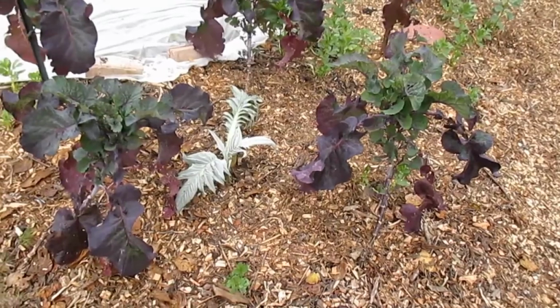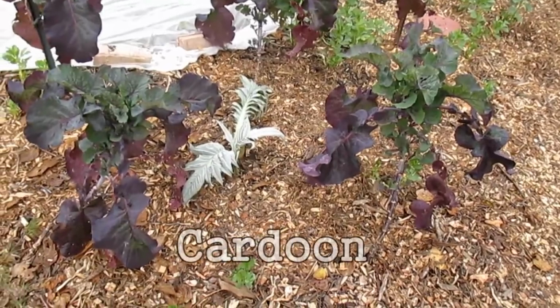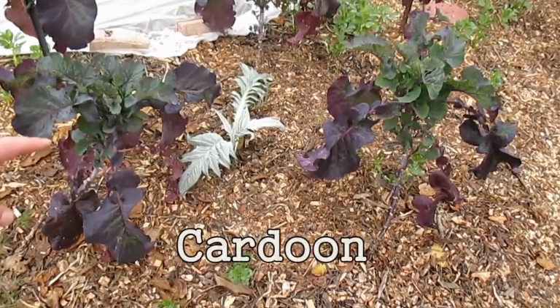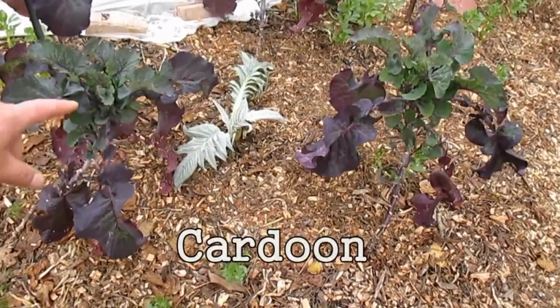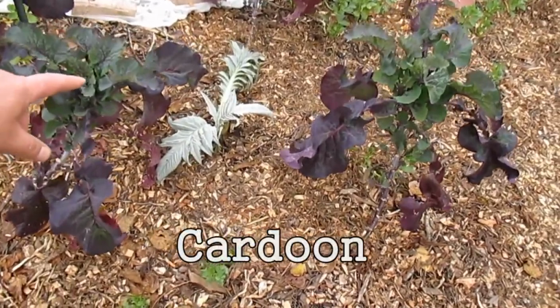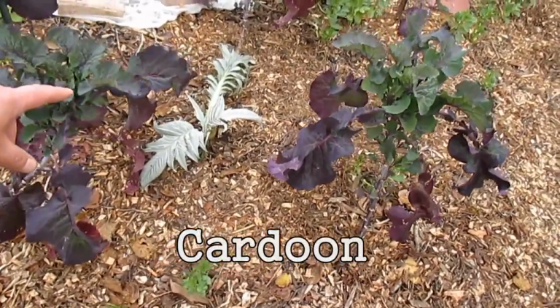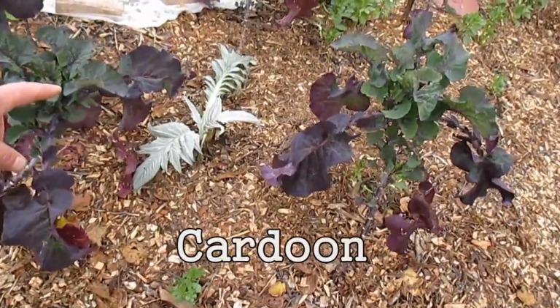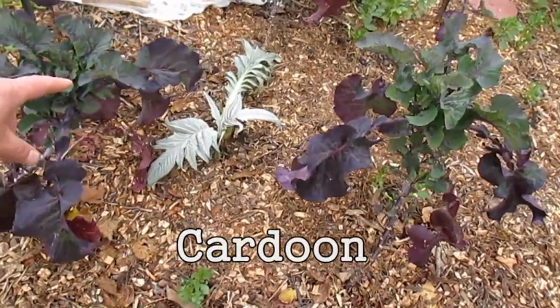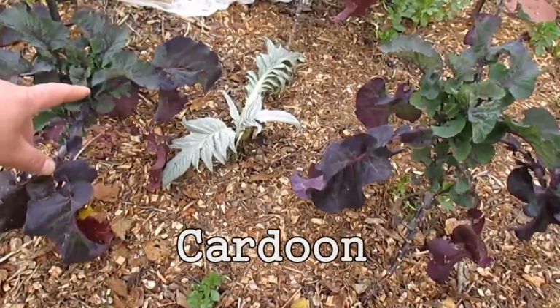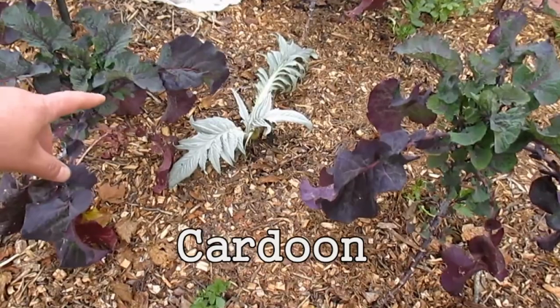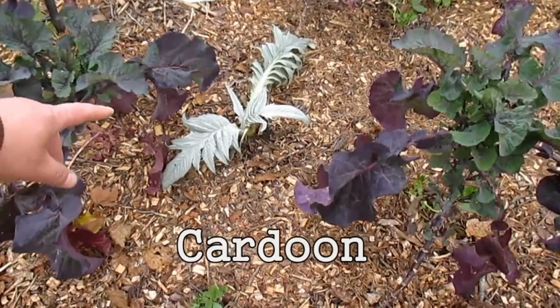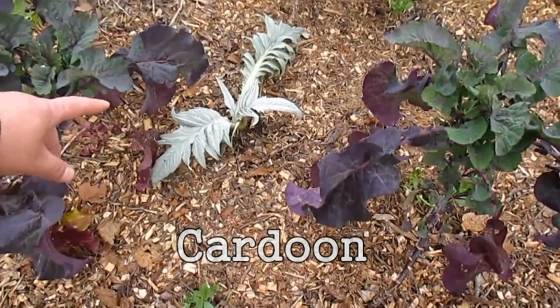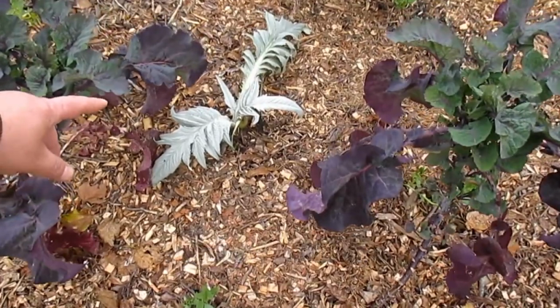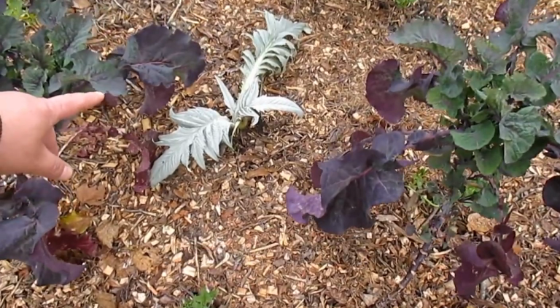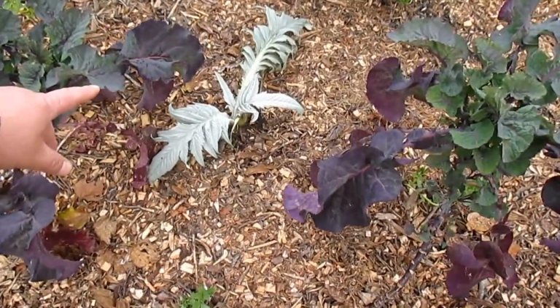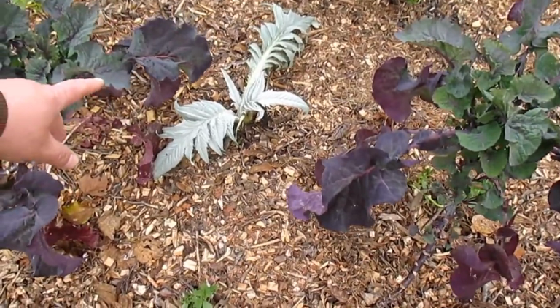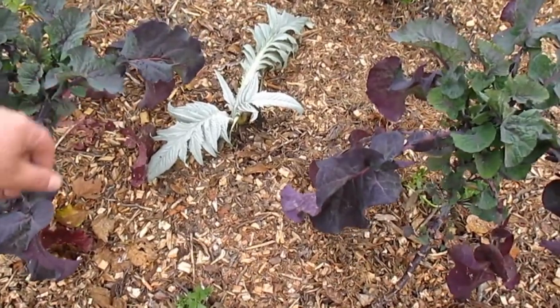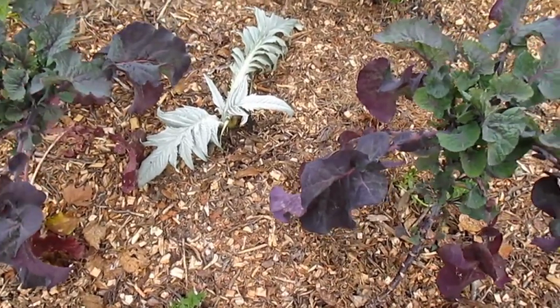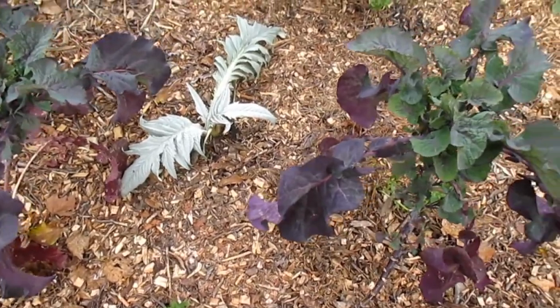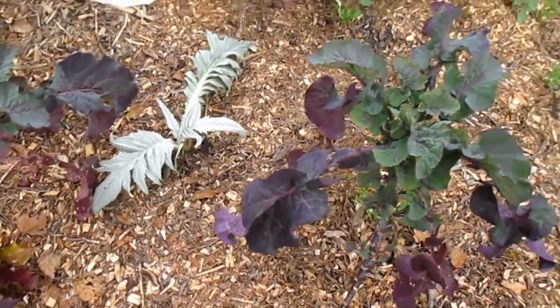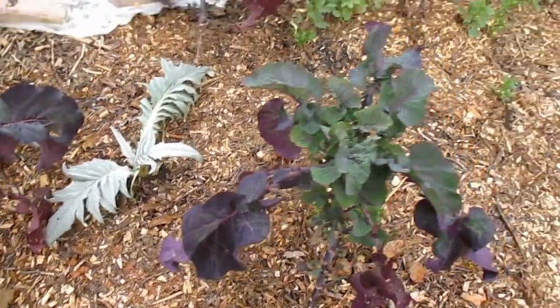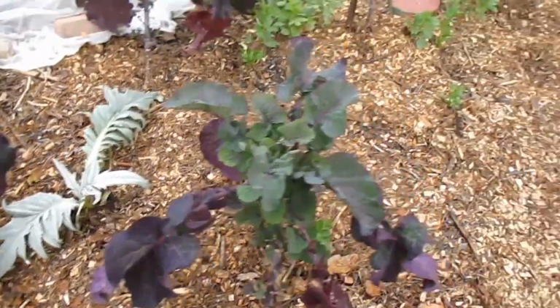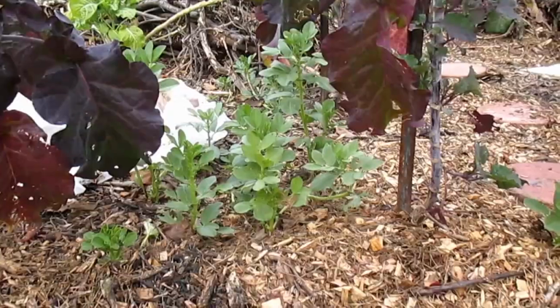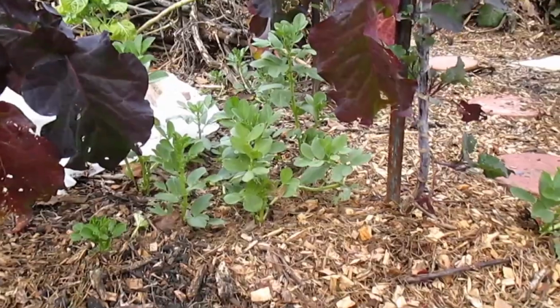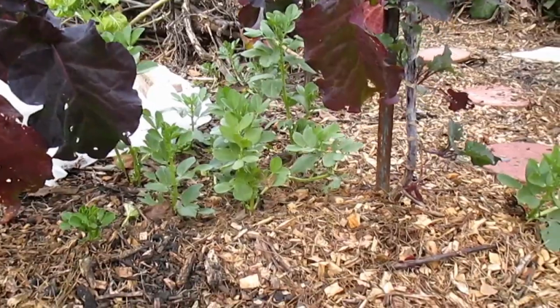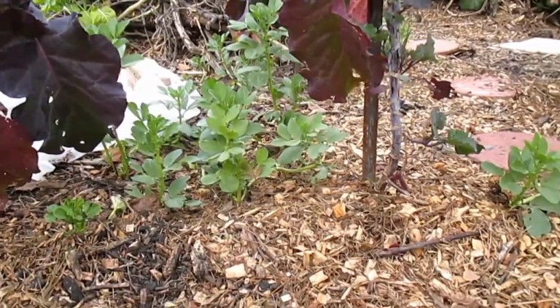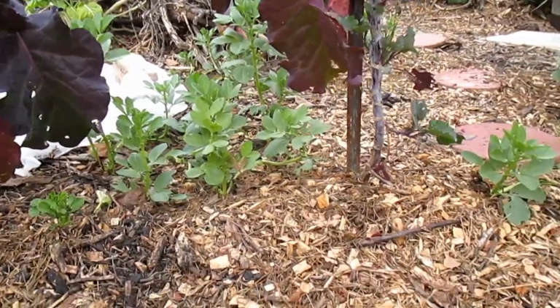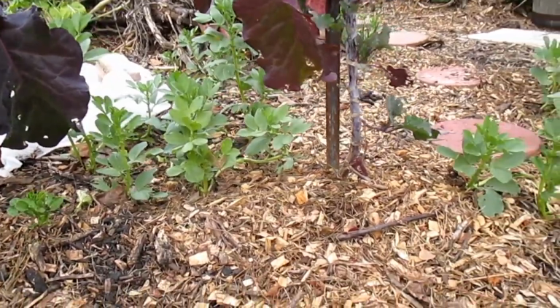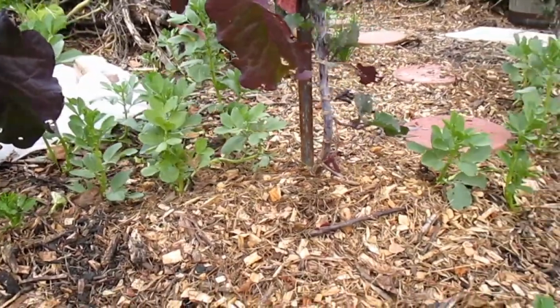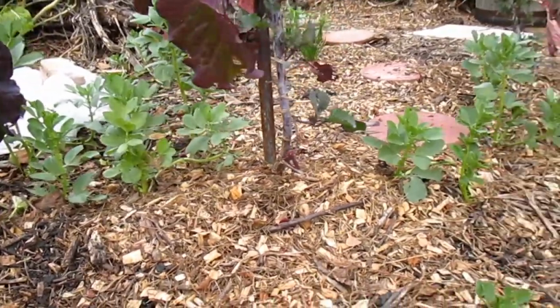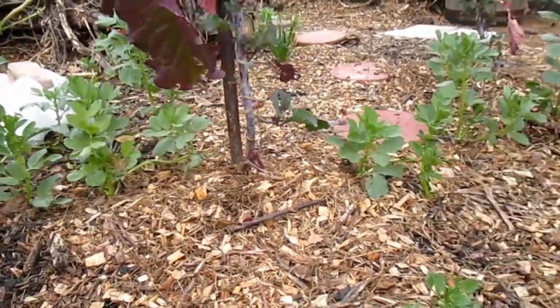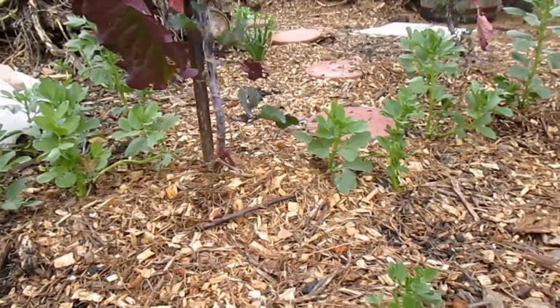Here we've got another cardone that I transplanted looking rather healthy. Fava beans are looking great.